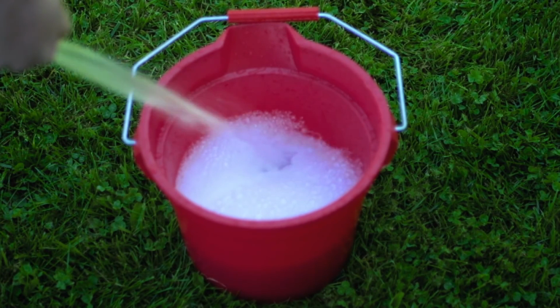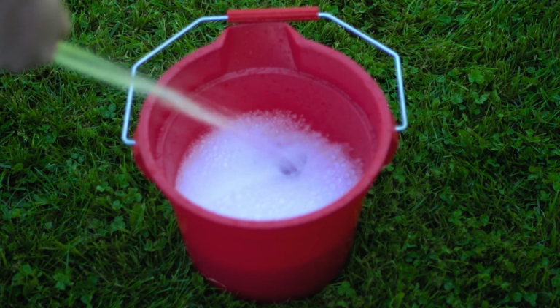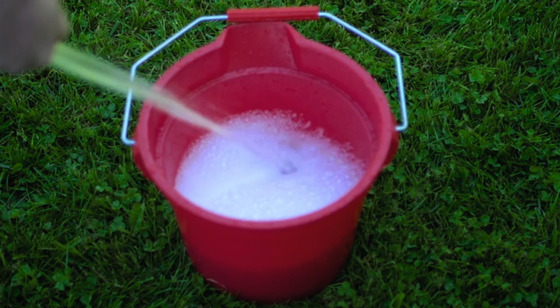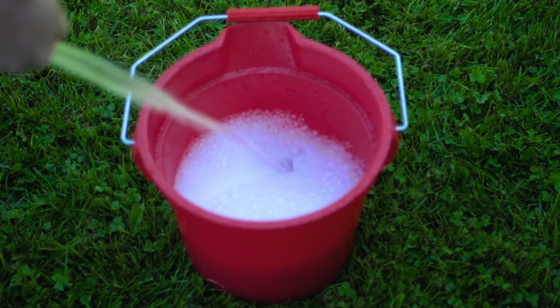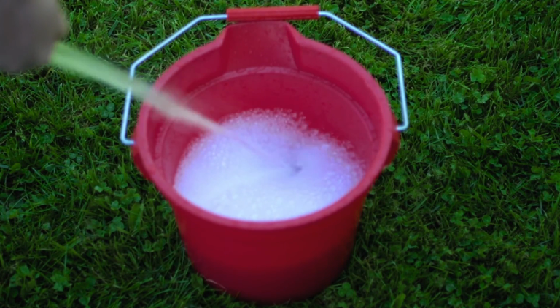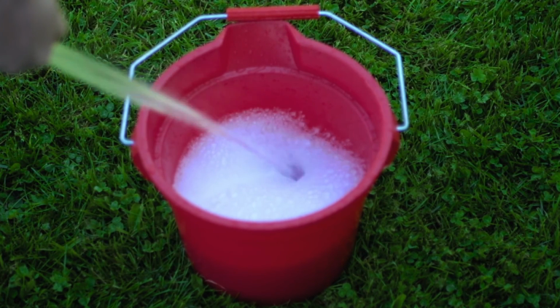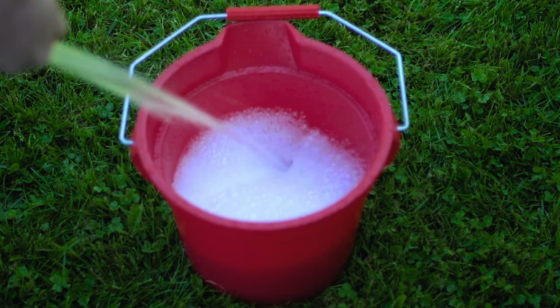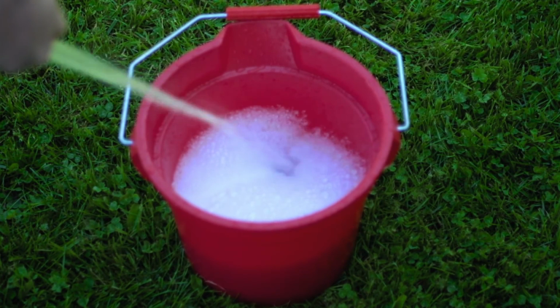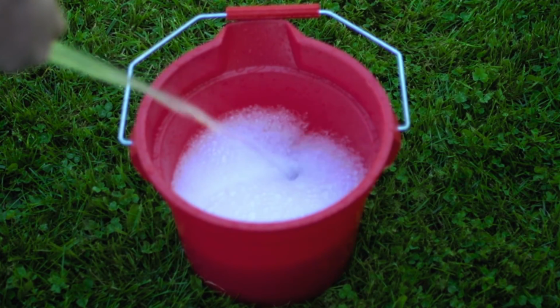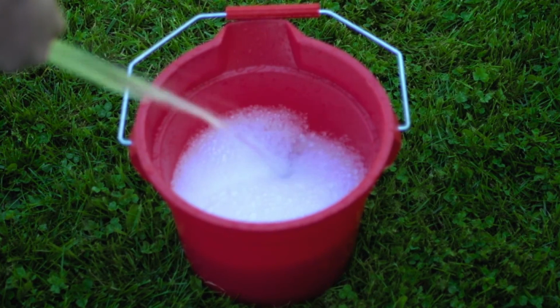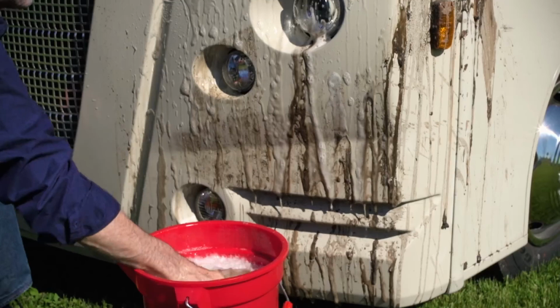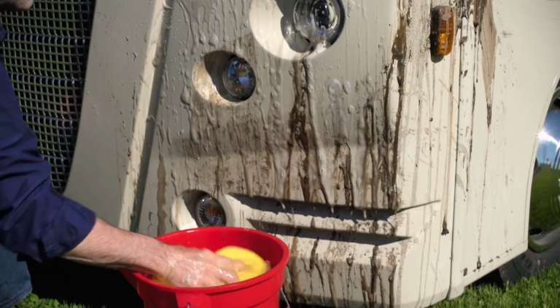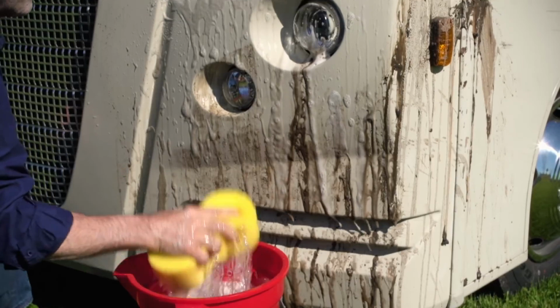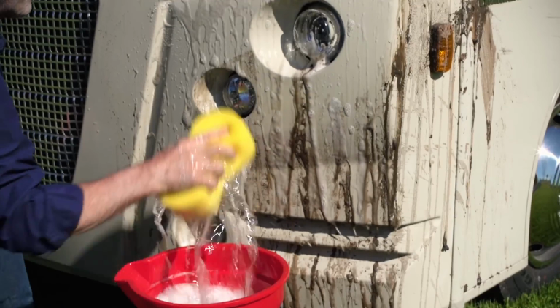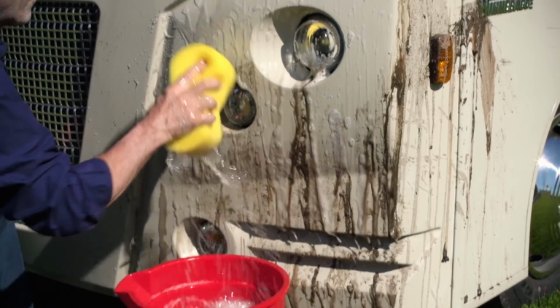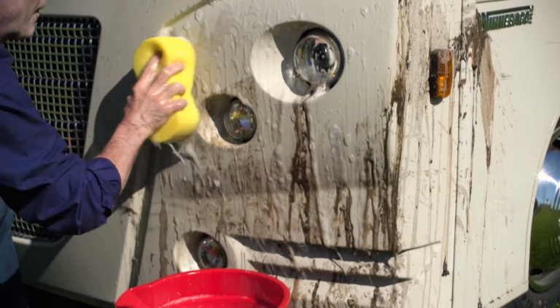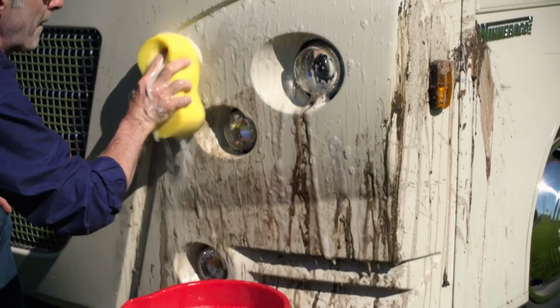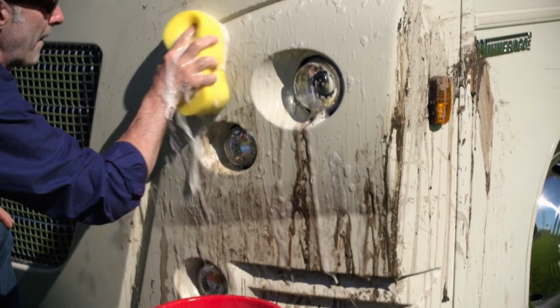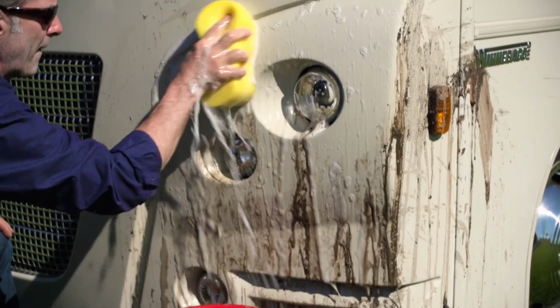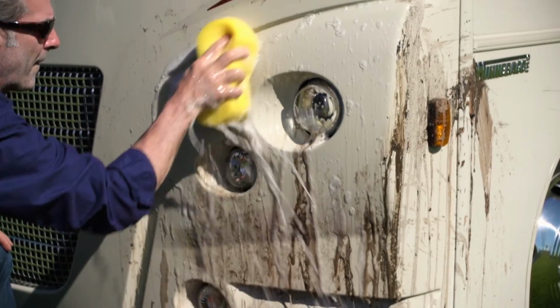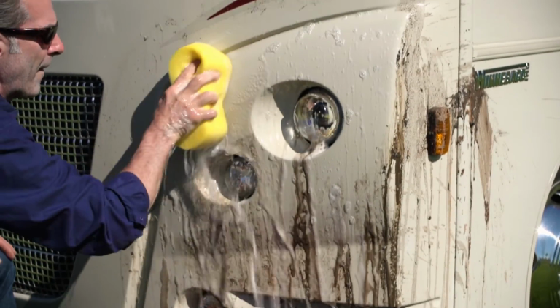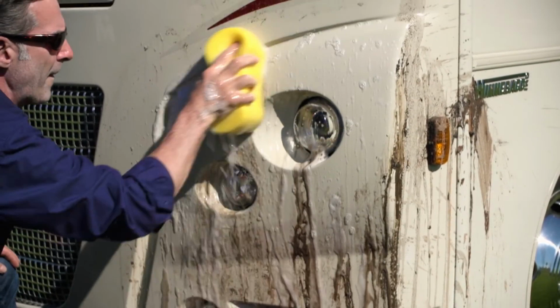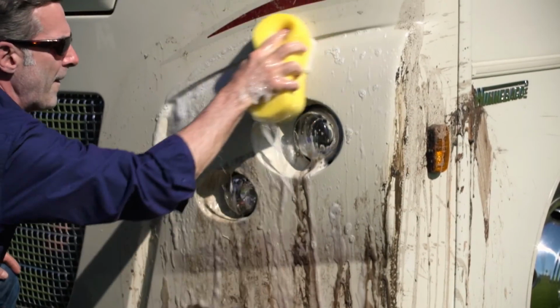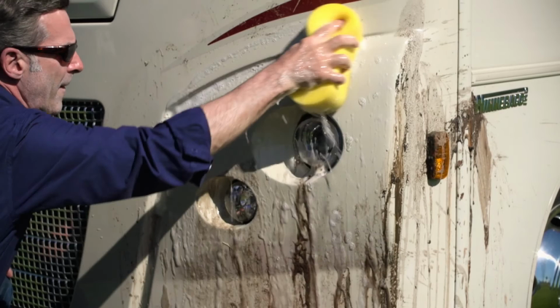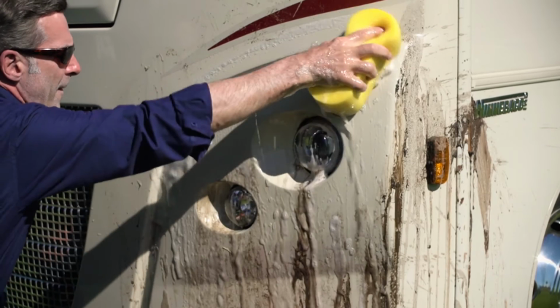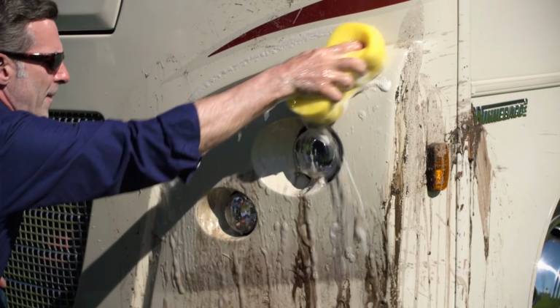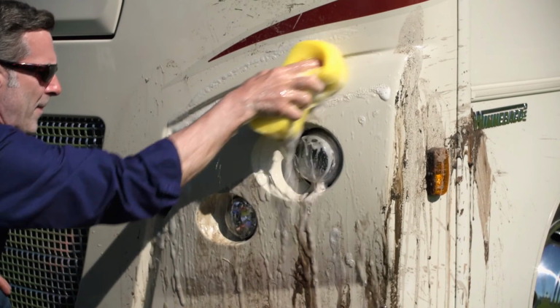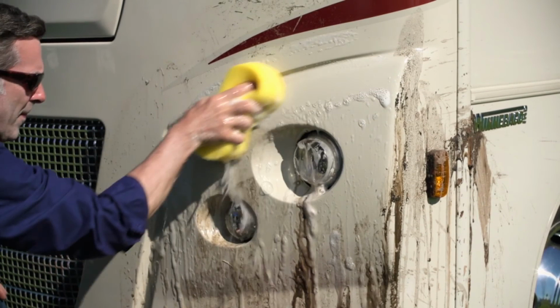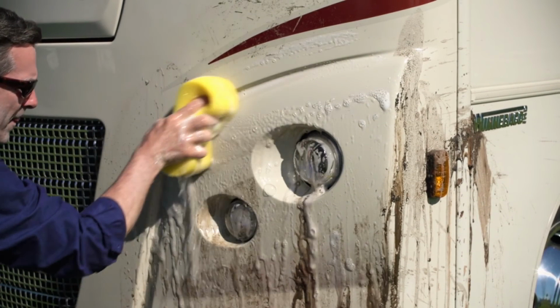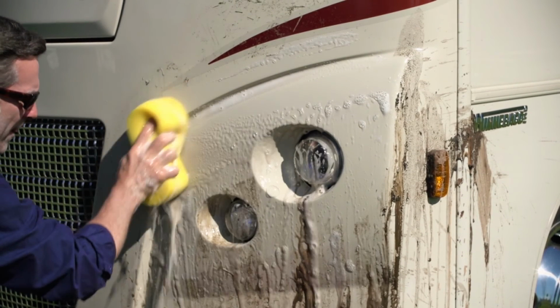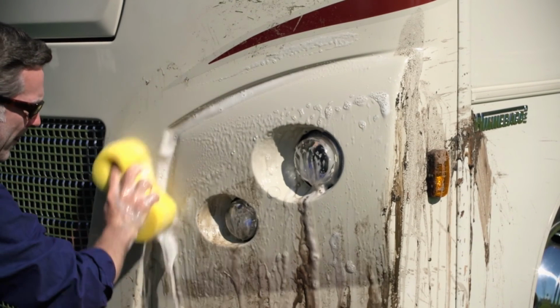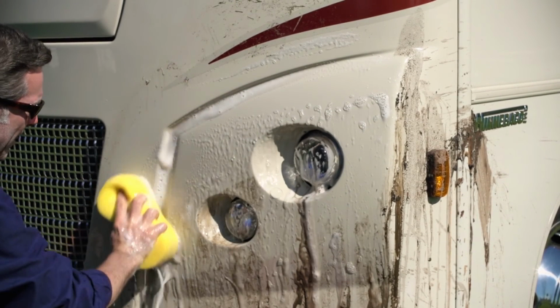Premium RV wash and wax is easy to use and tested safe for rubber seals and decals.